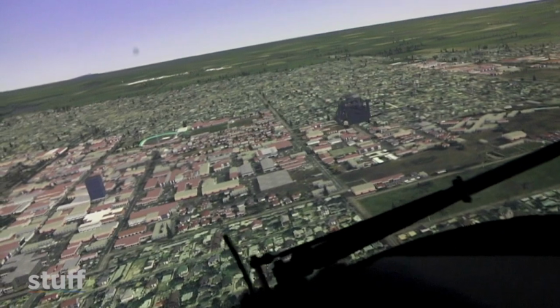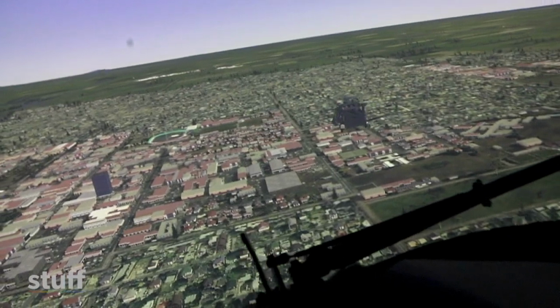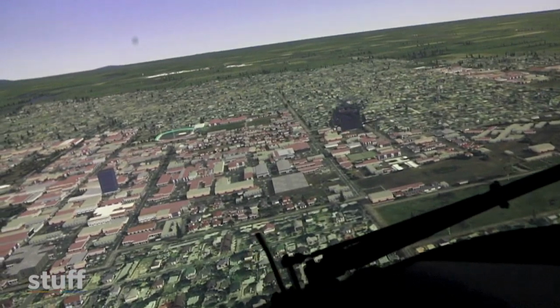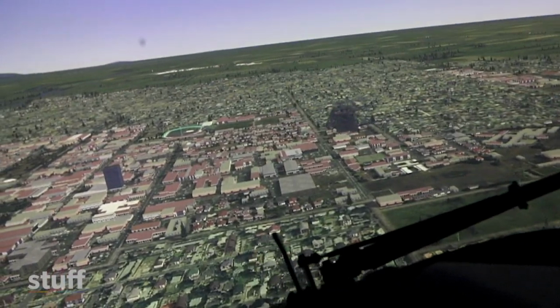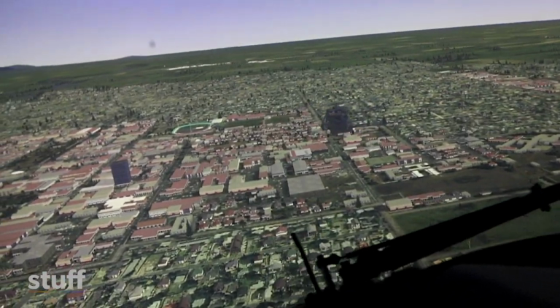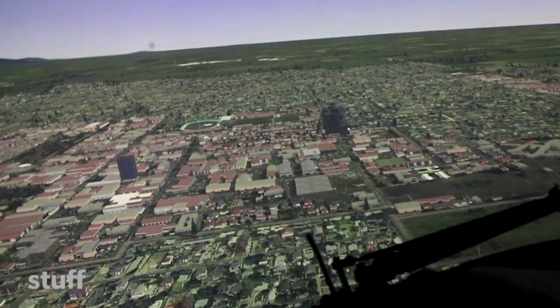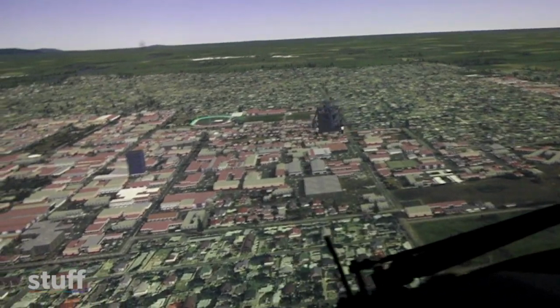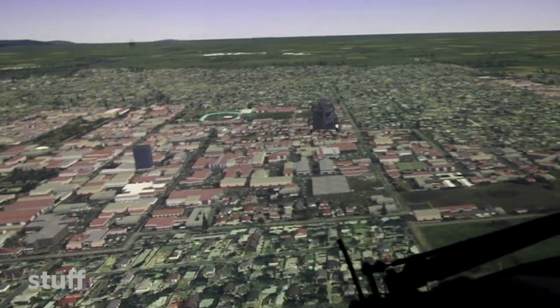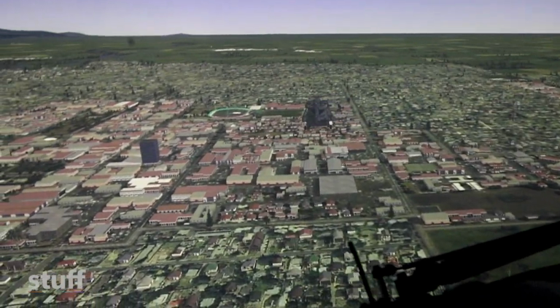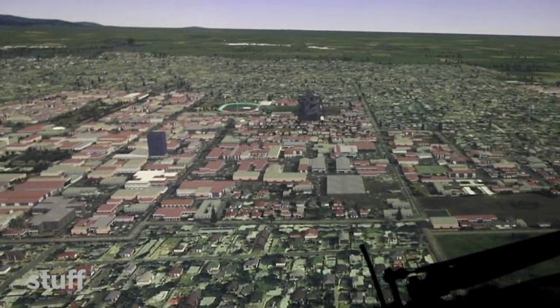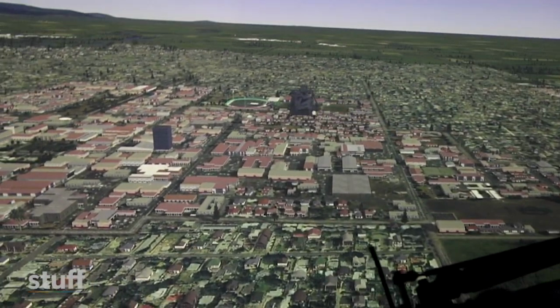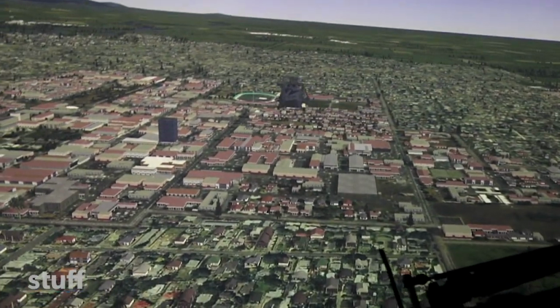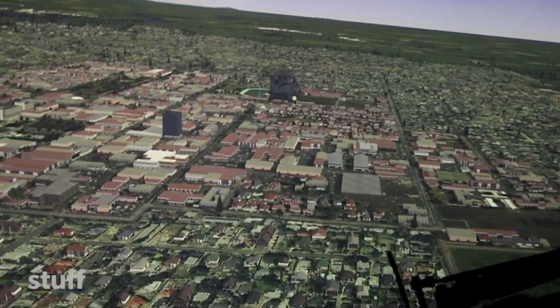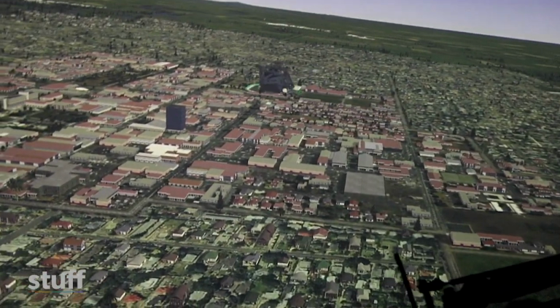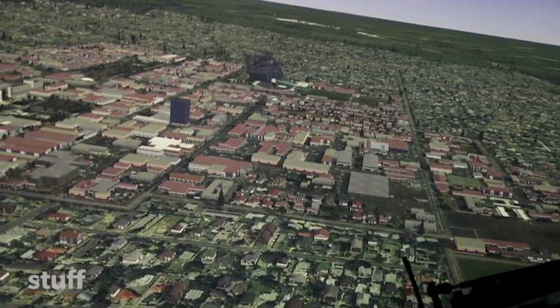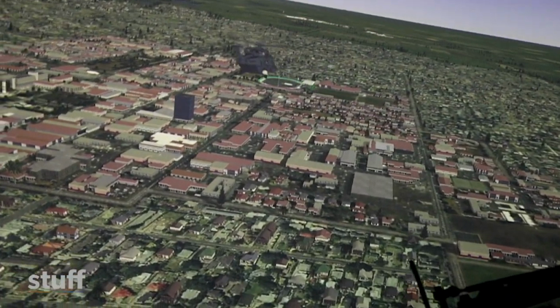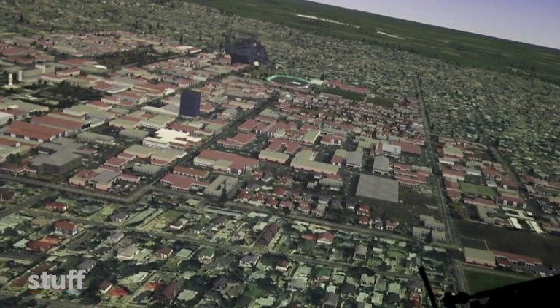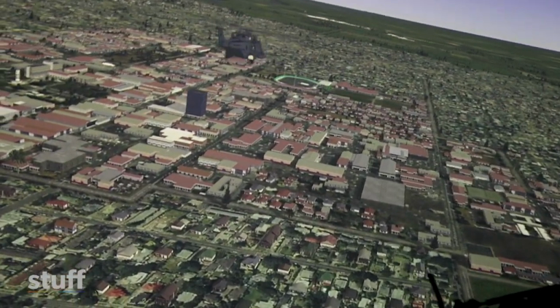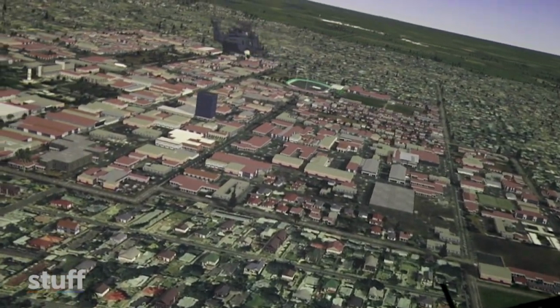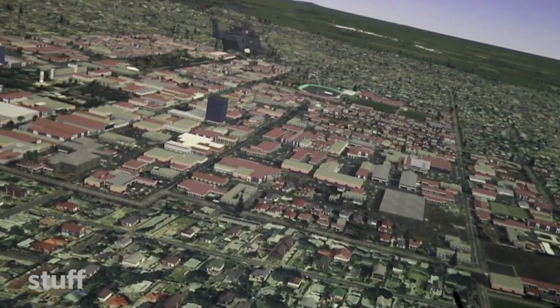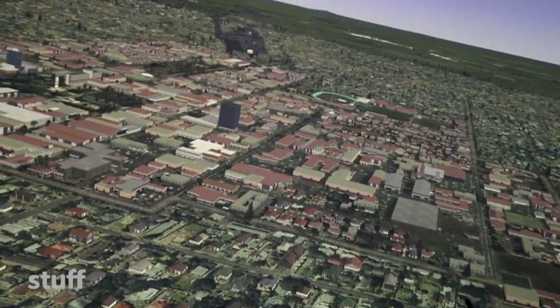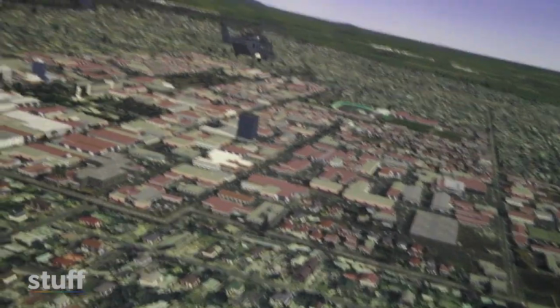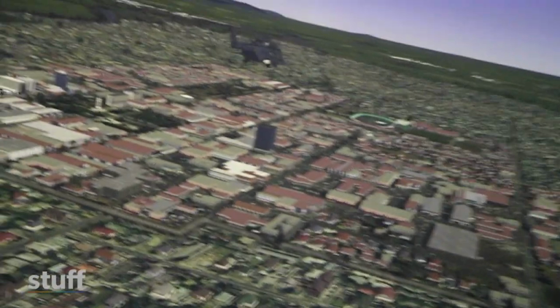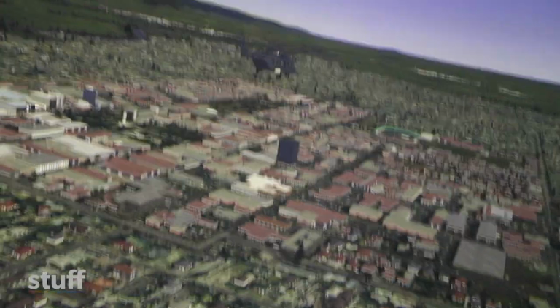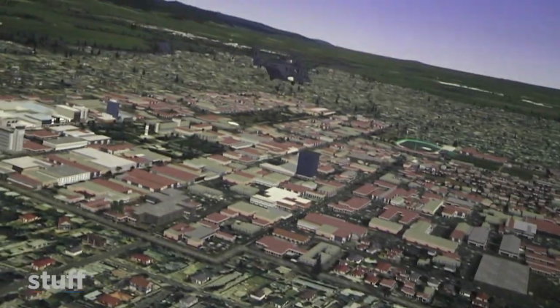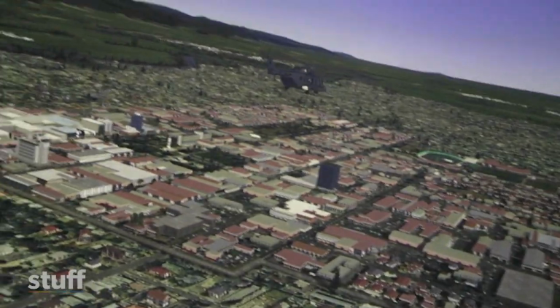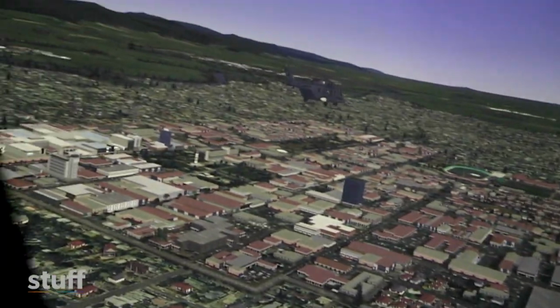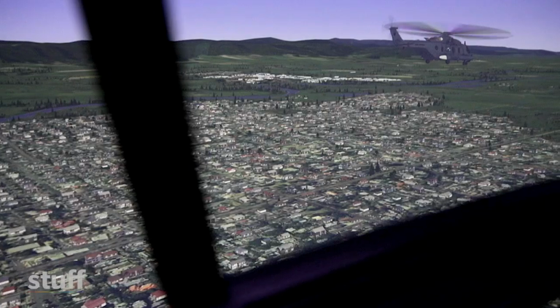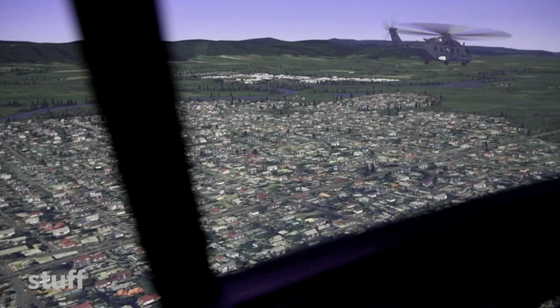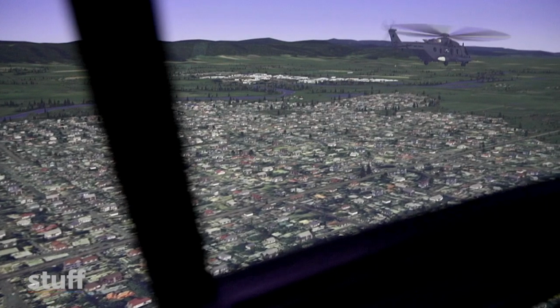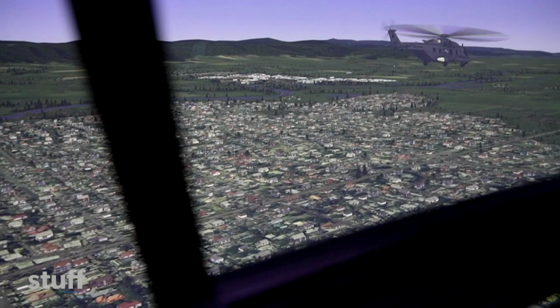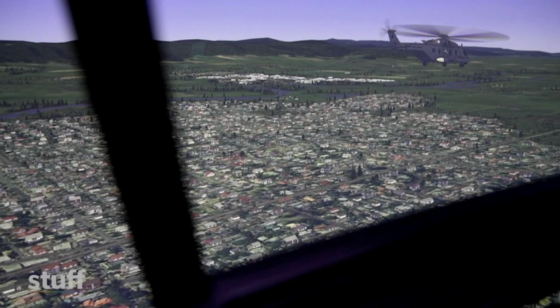It's fully day, night and NVG capable. It allows us to train with the night vision goggles as well.